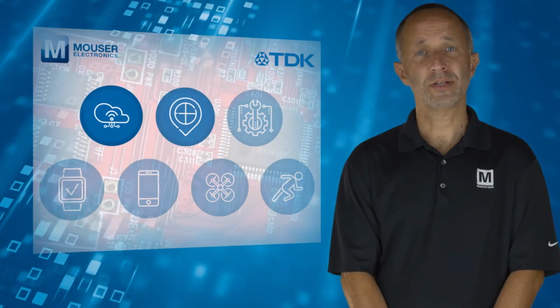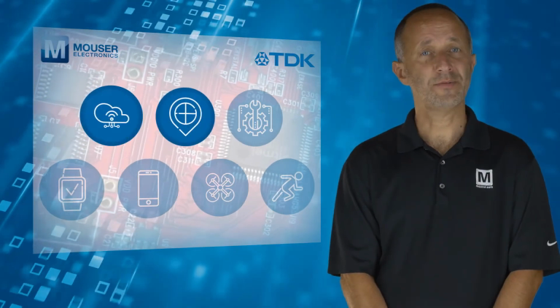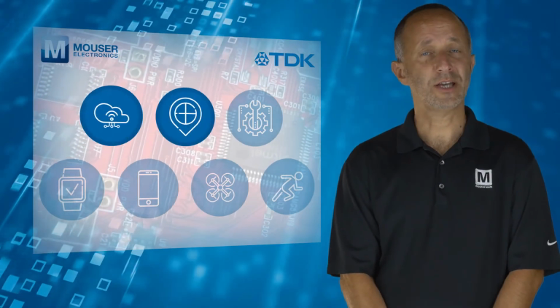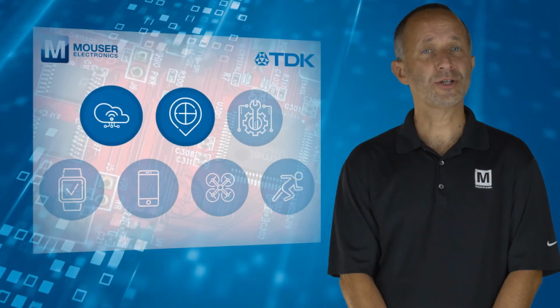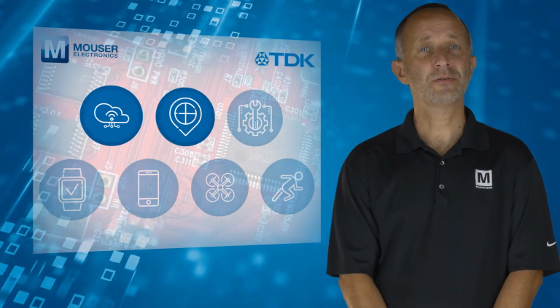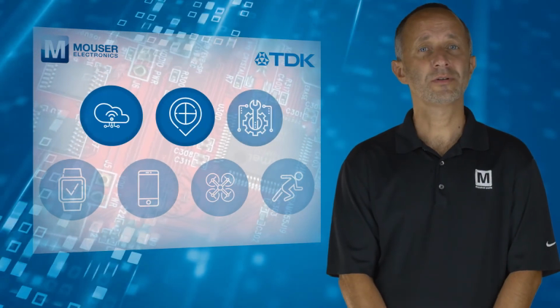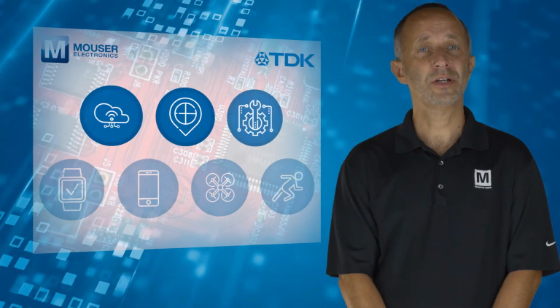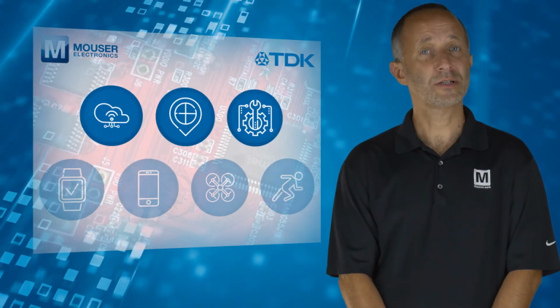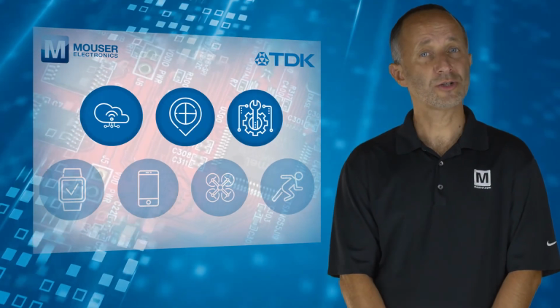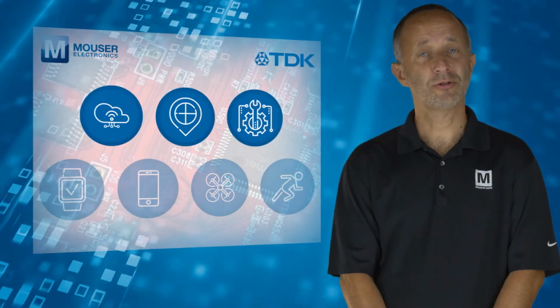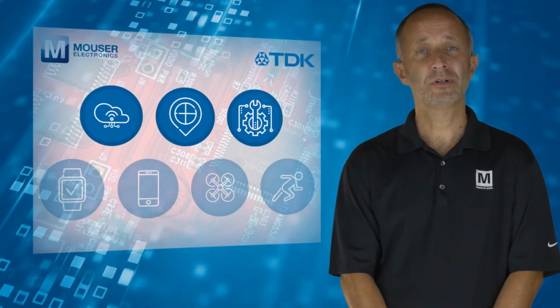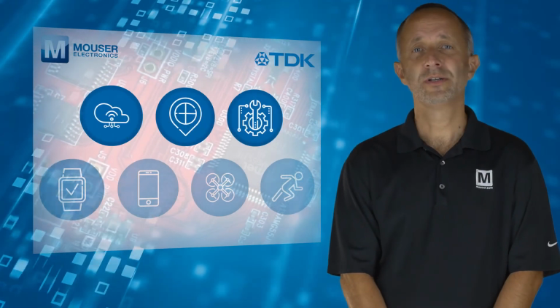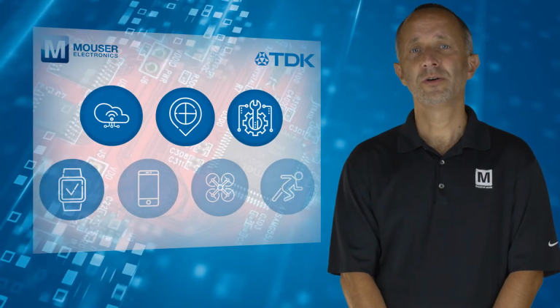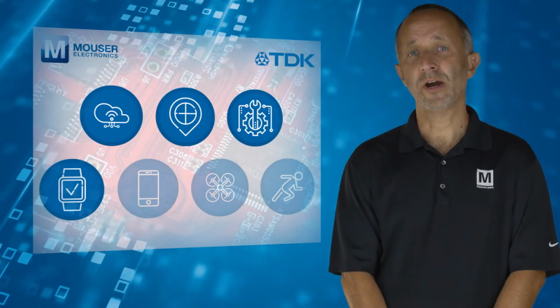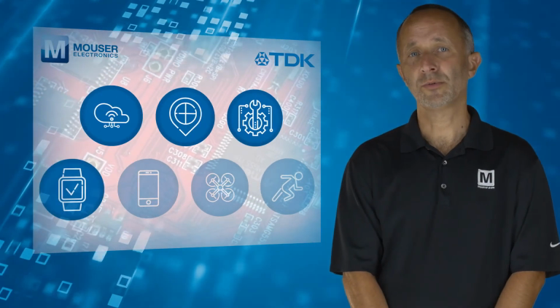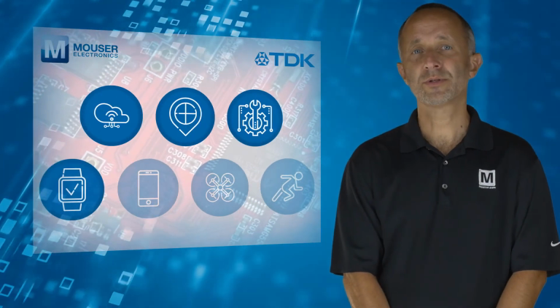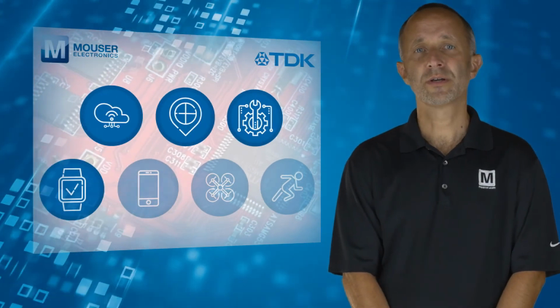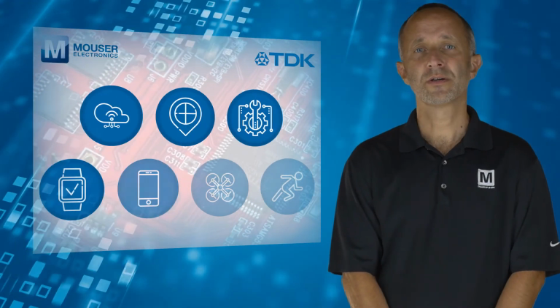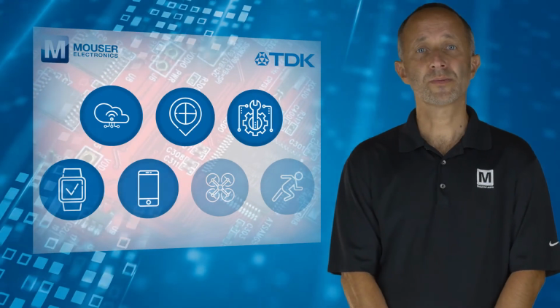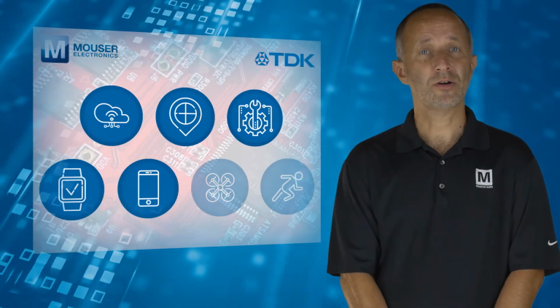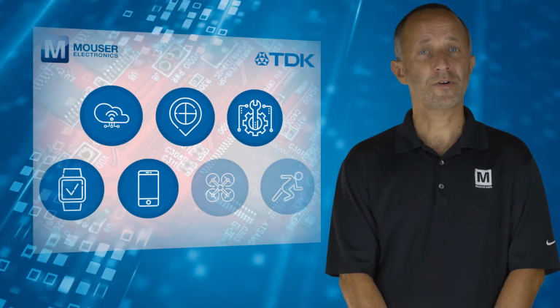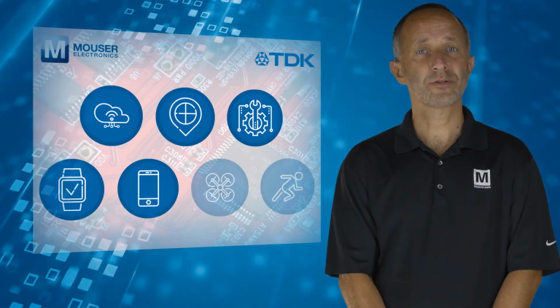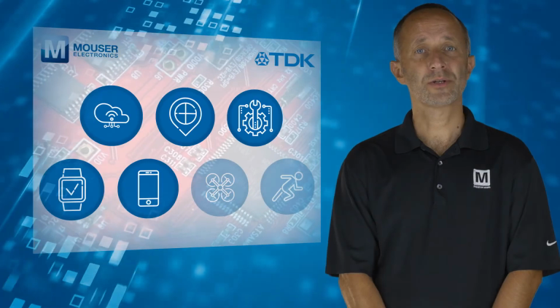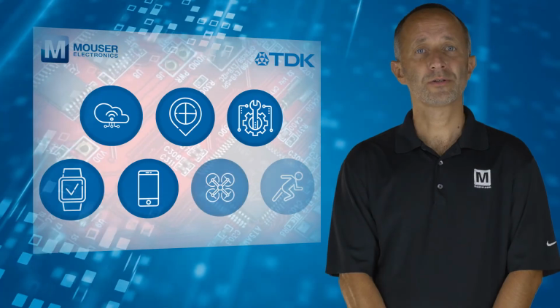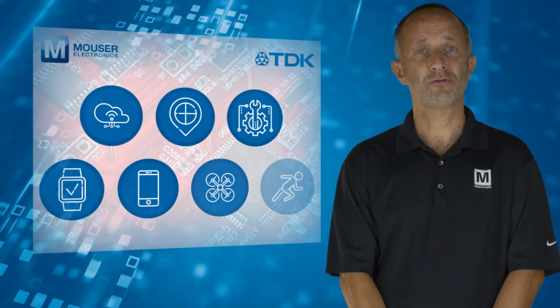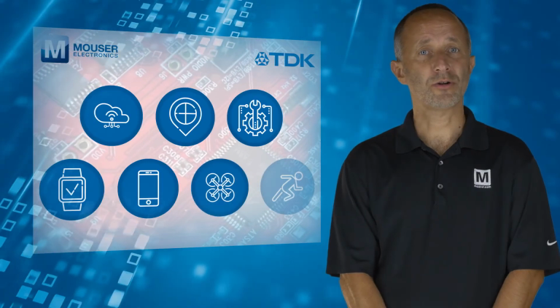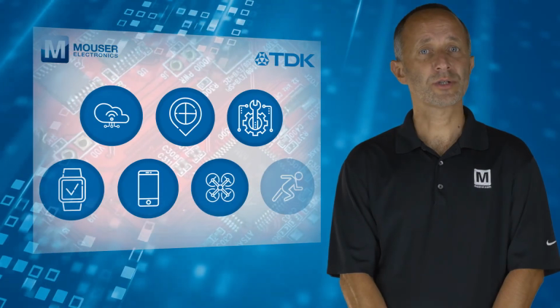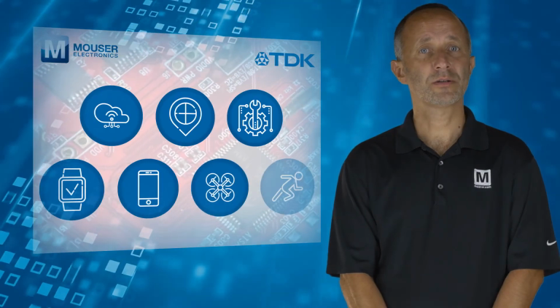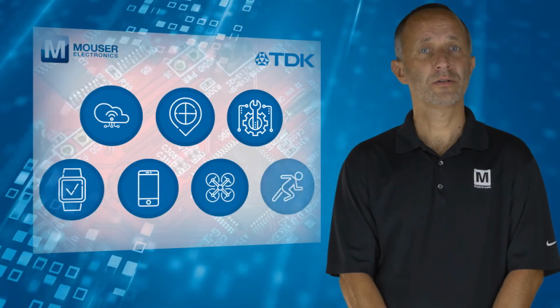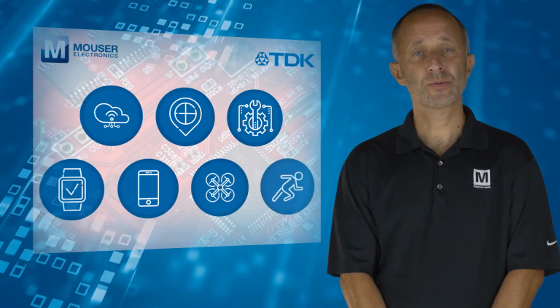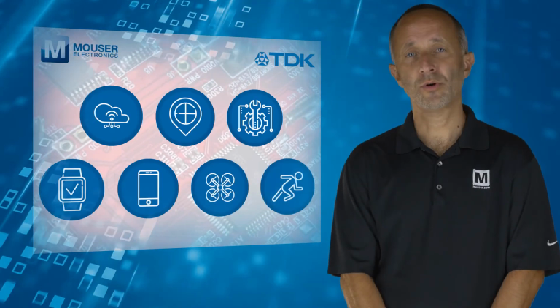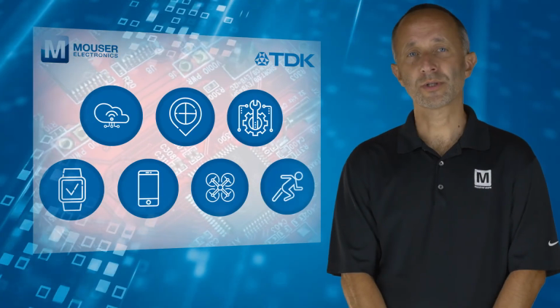Typical applications include IoT, Navigation, Industrial, Wearables, Smartphones, Drones, and Sports.